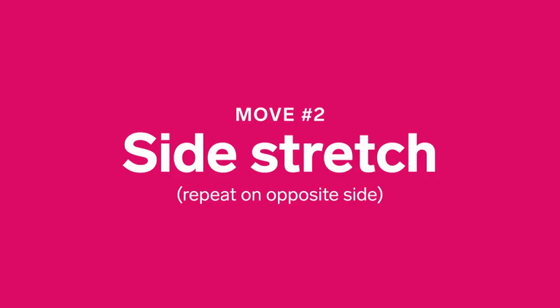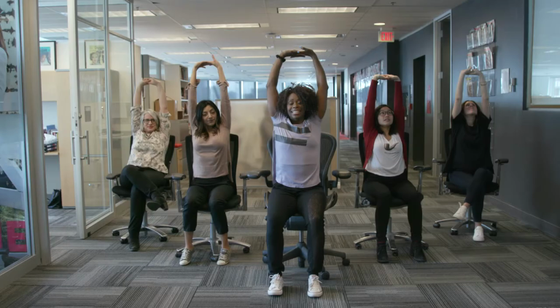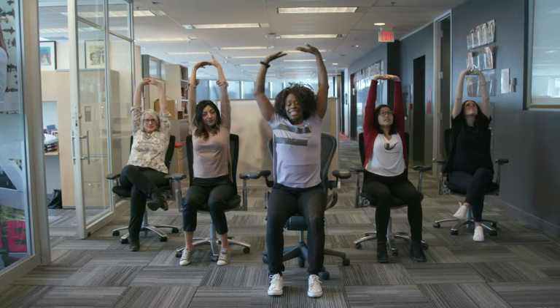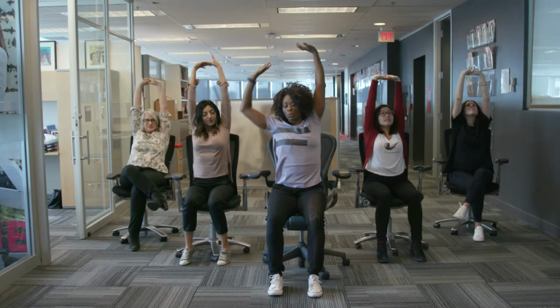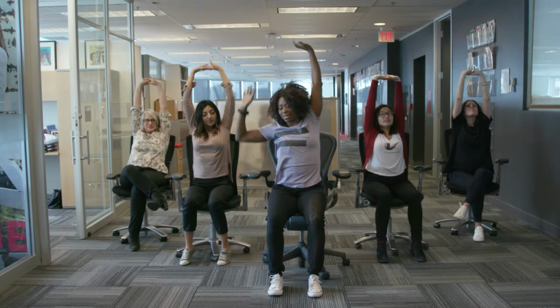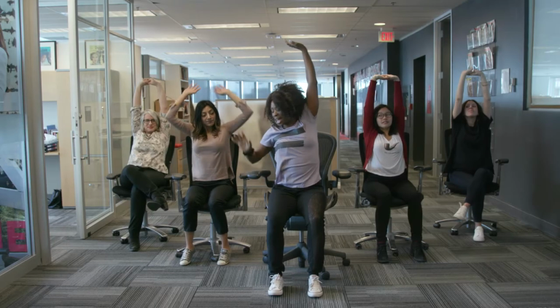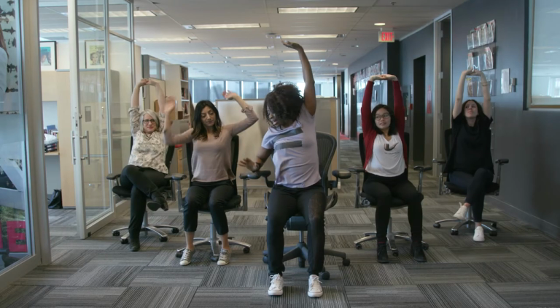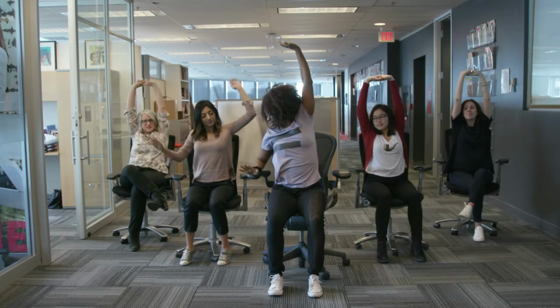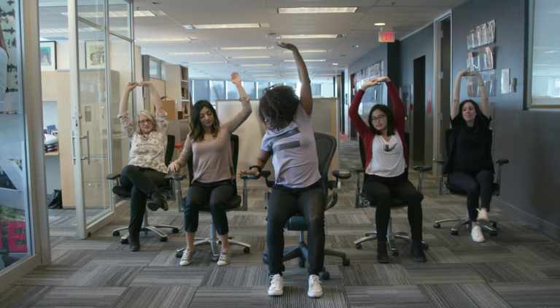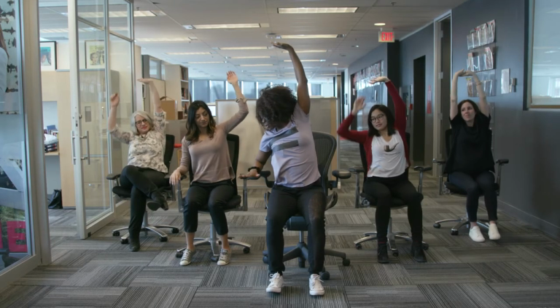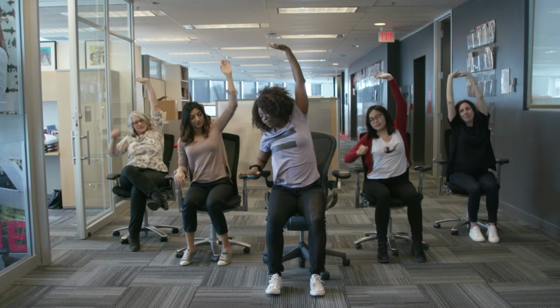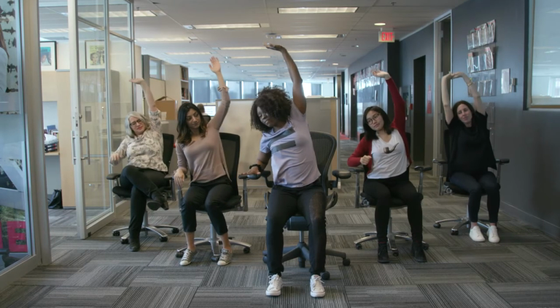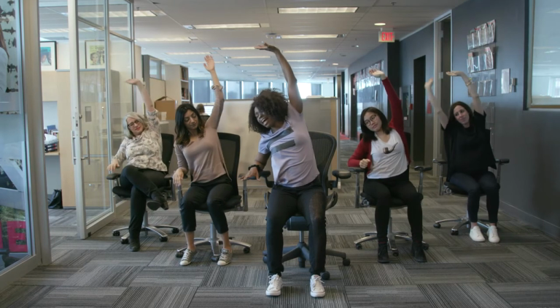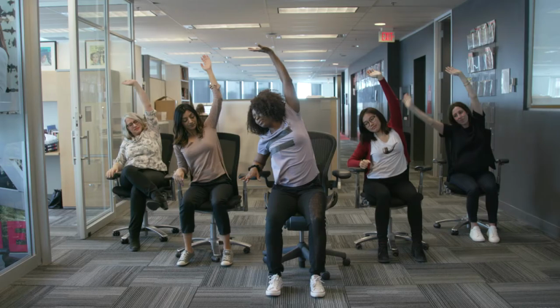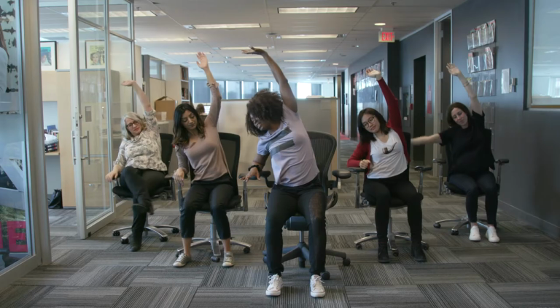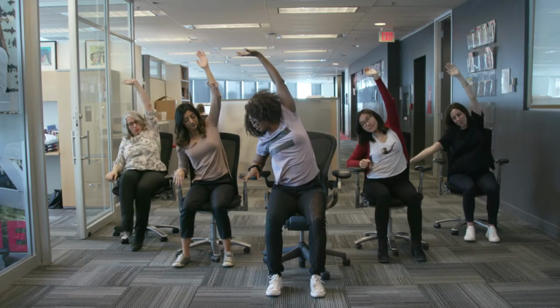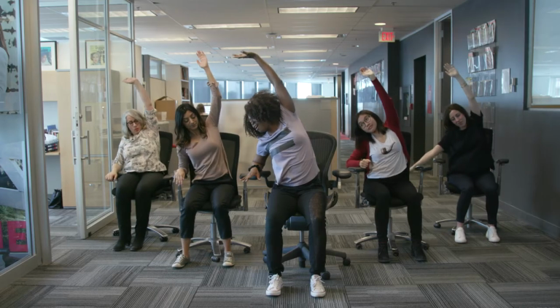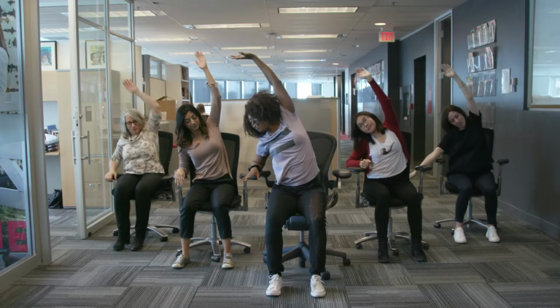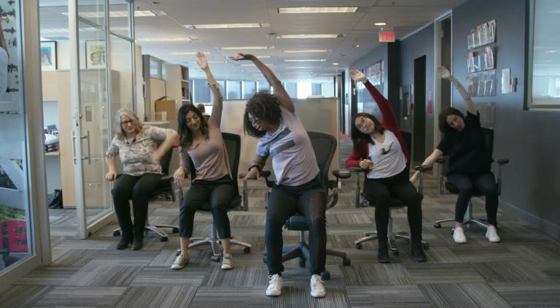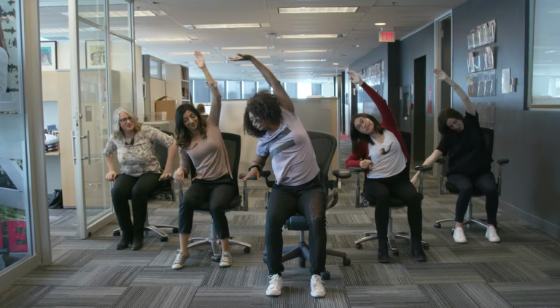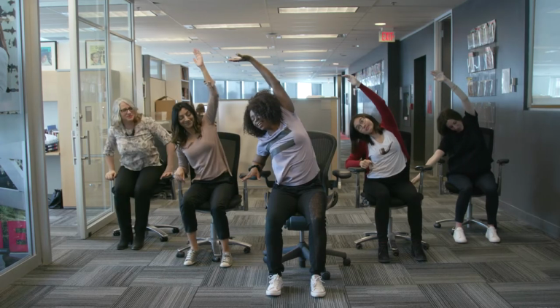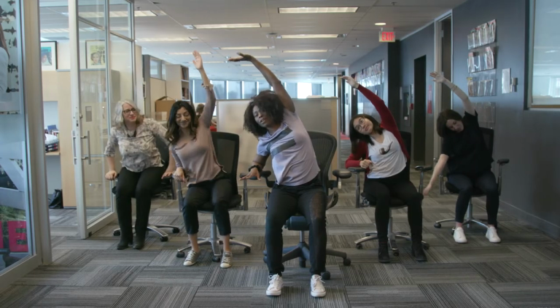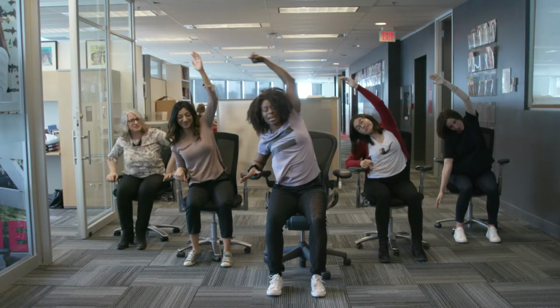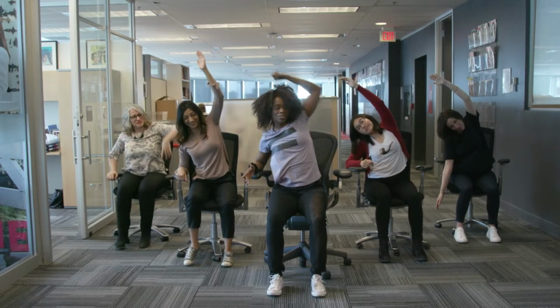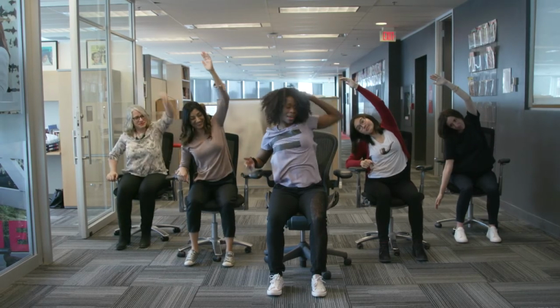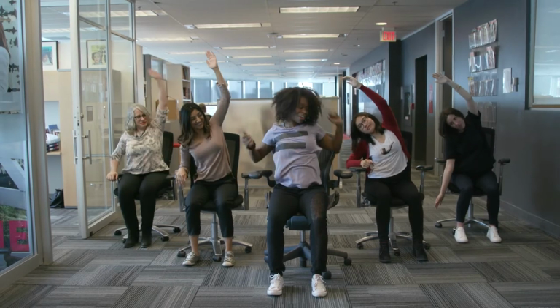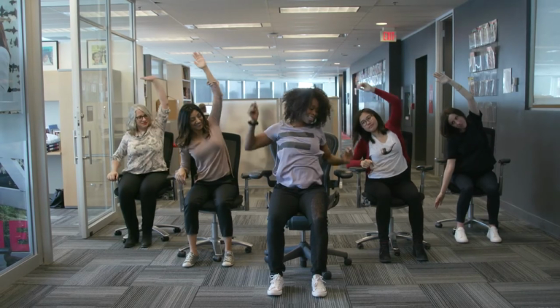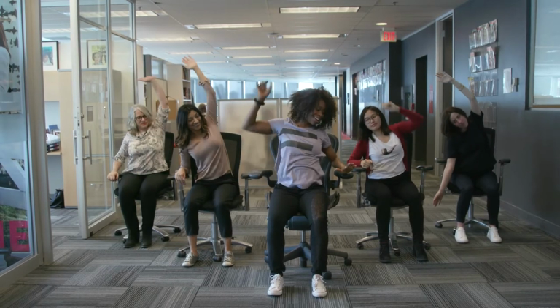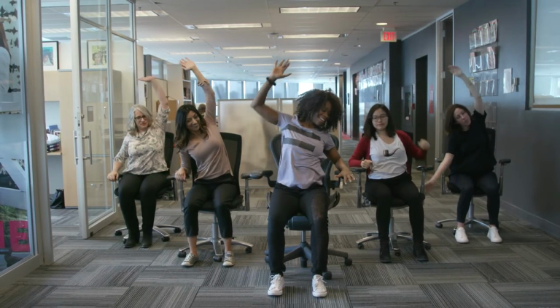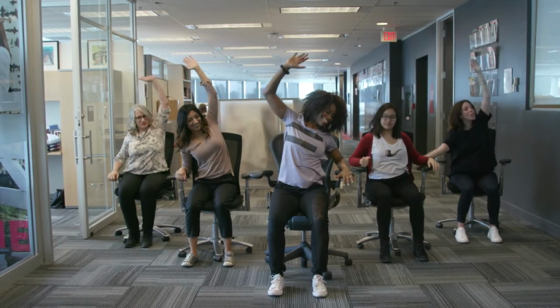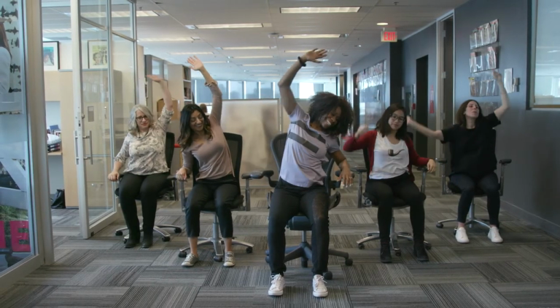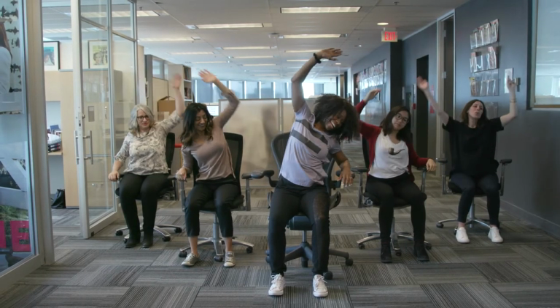Lean to one side with your feet flat, sitting tall, and then go ahead and do that on the other side.